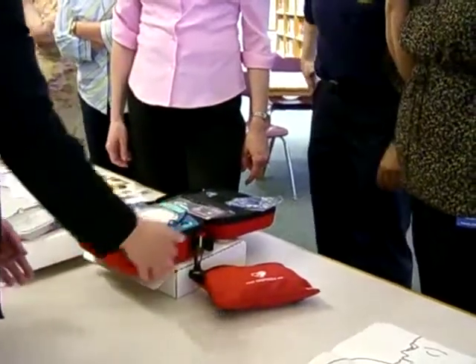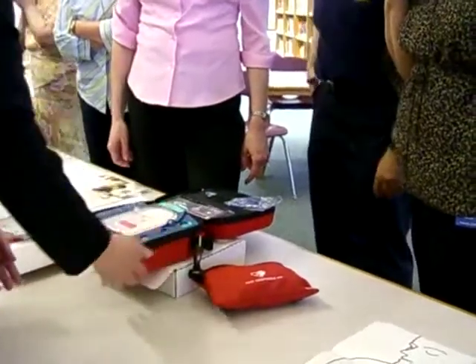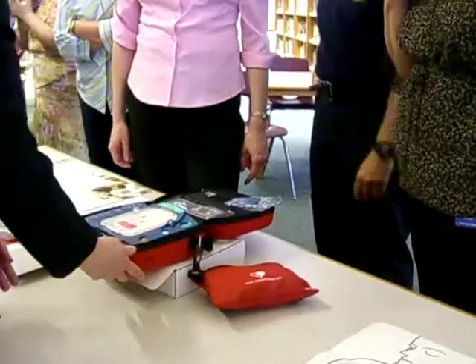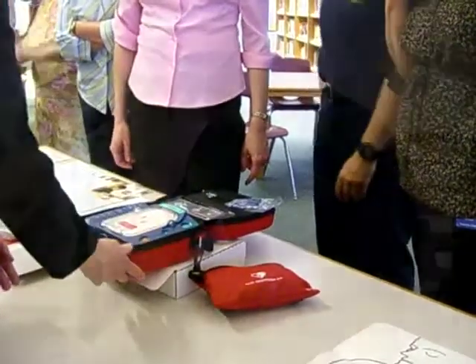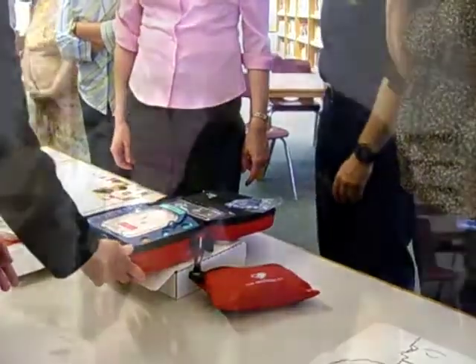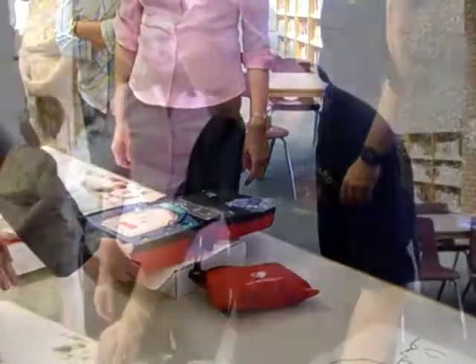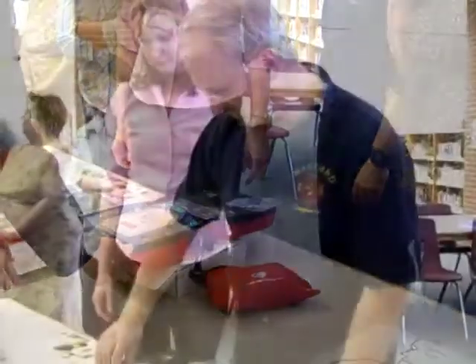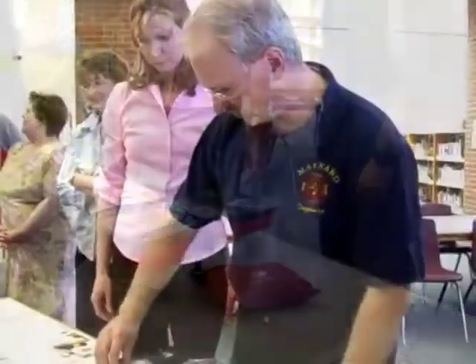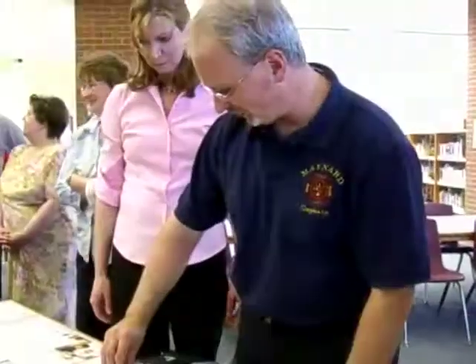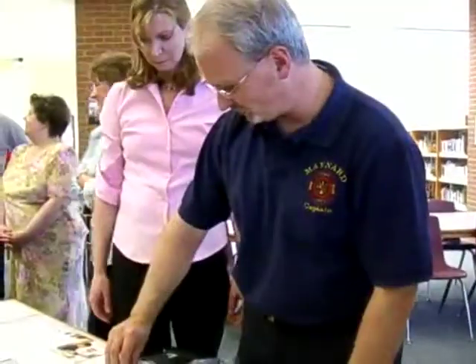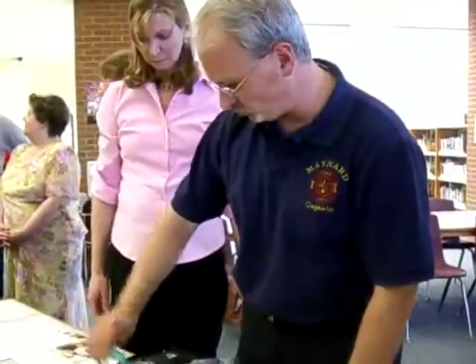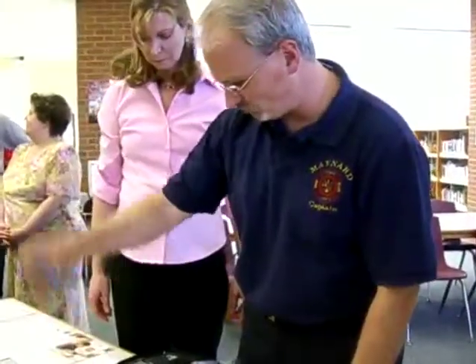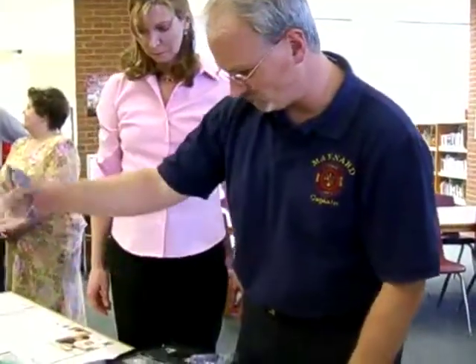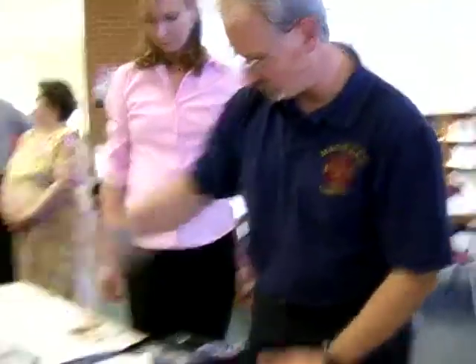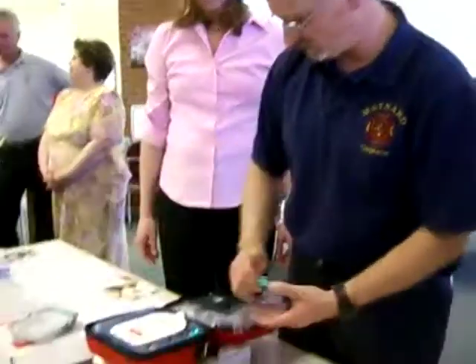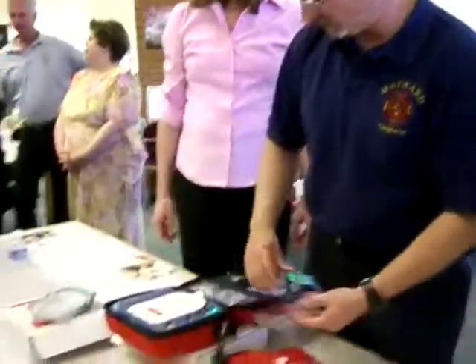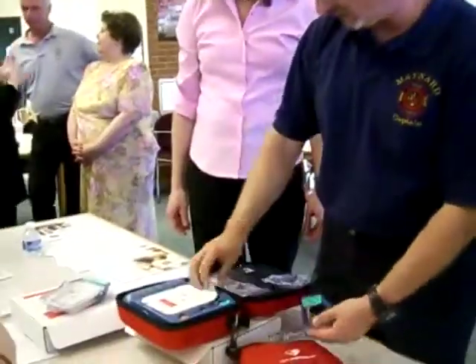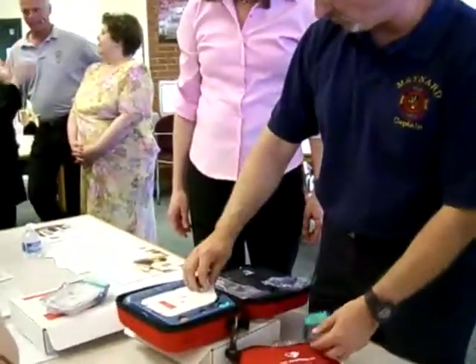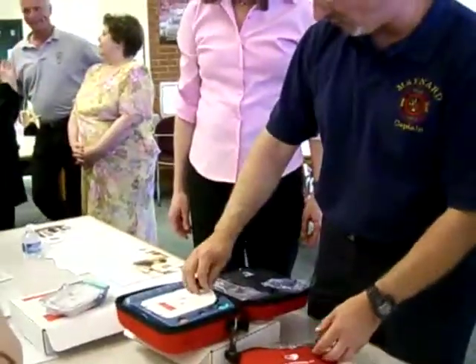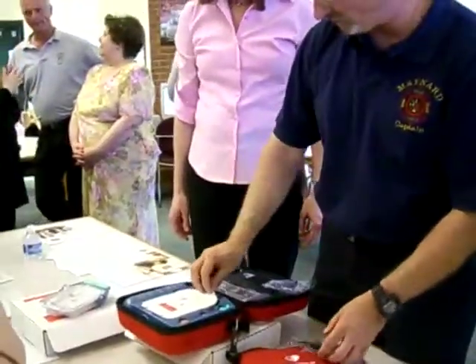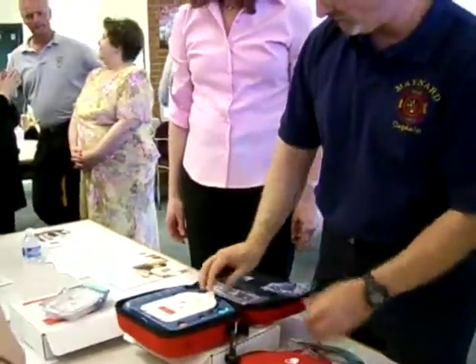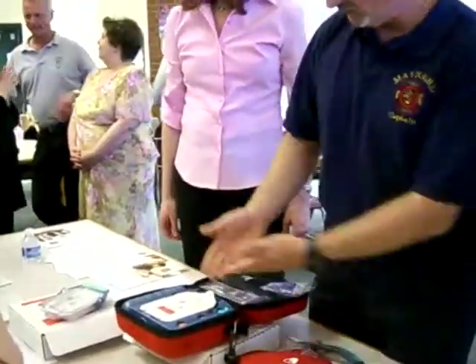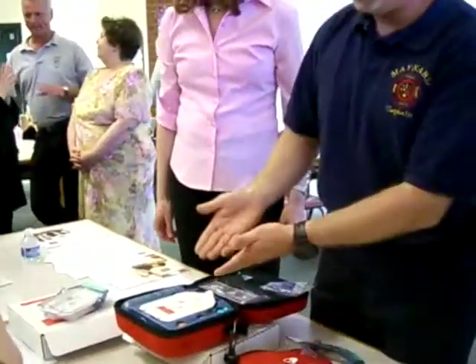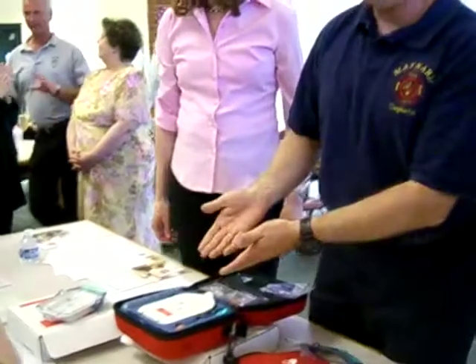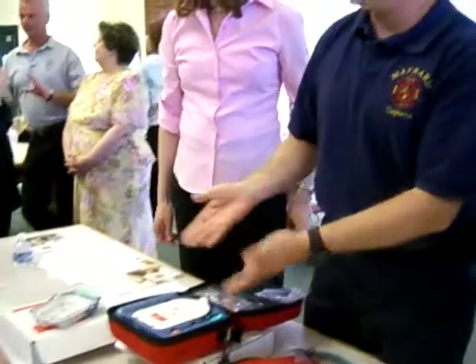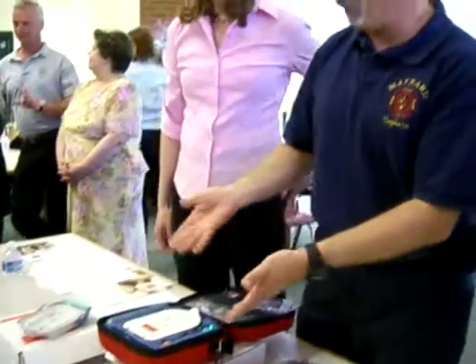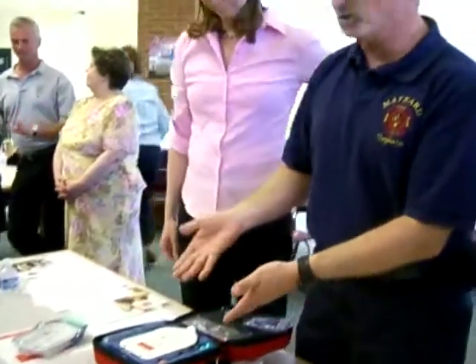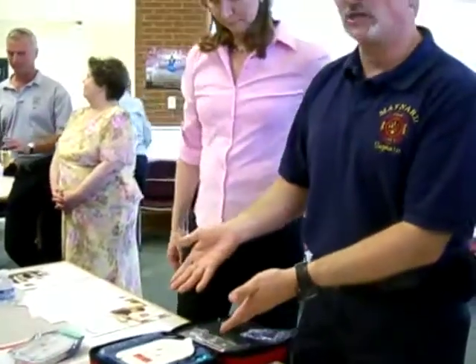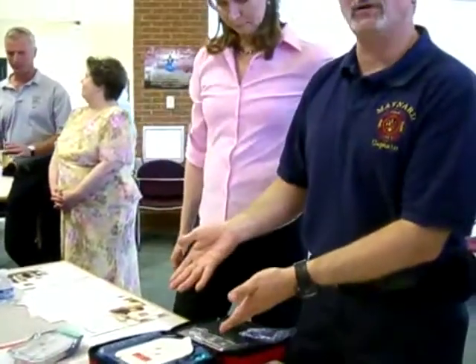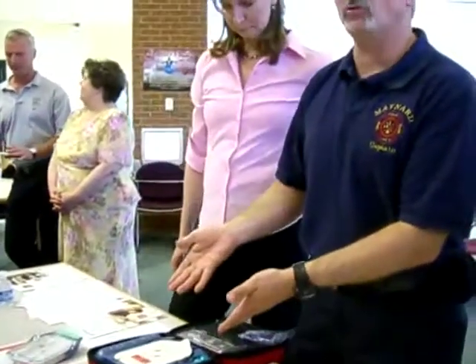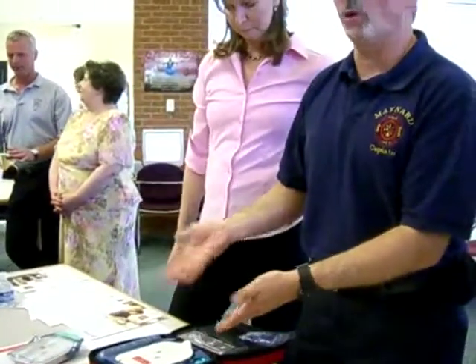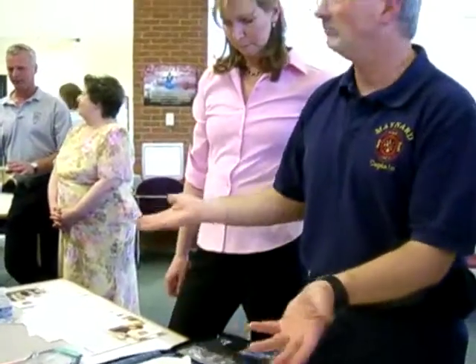Scenario two. What do you have to do? Take the cover off. Again, it talks you right through it.